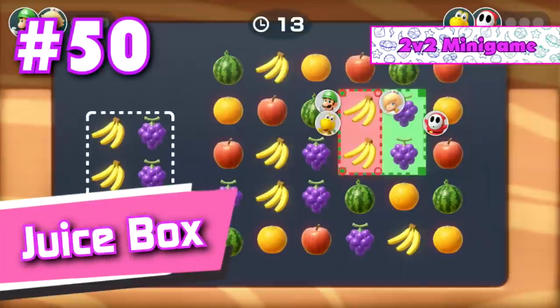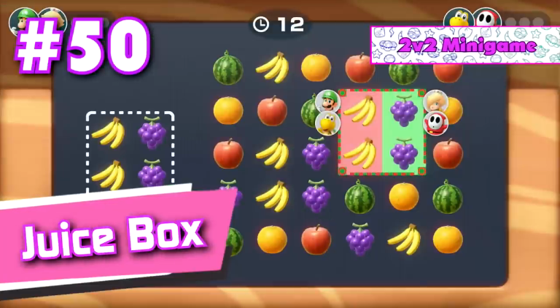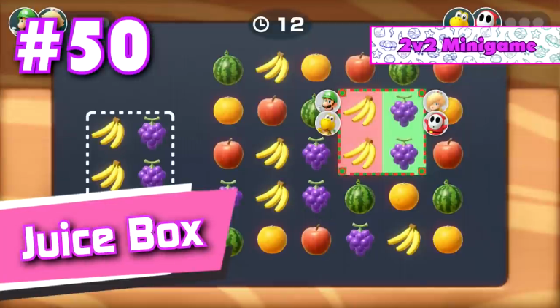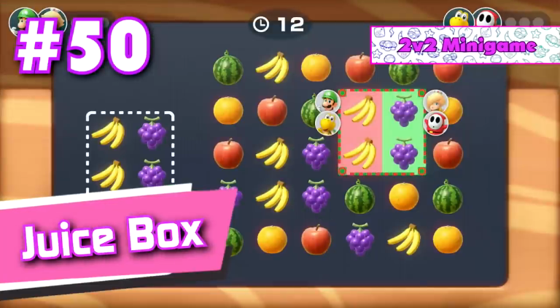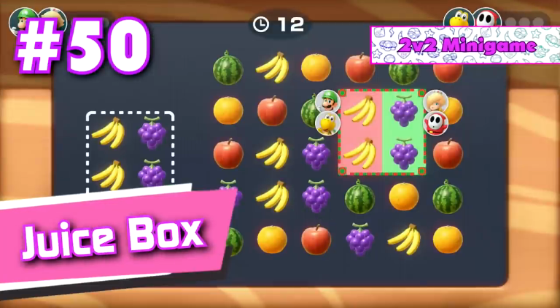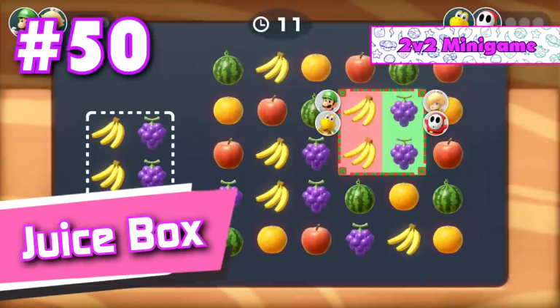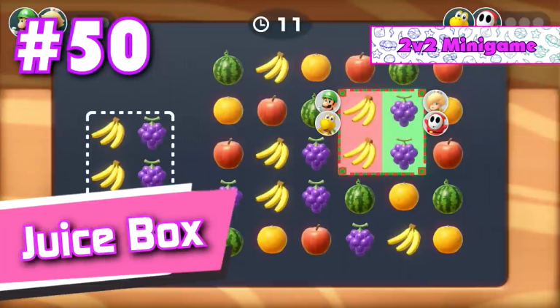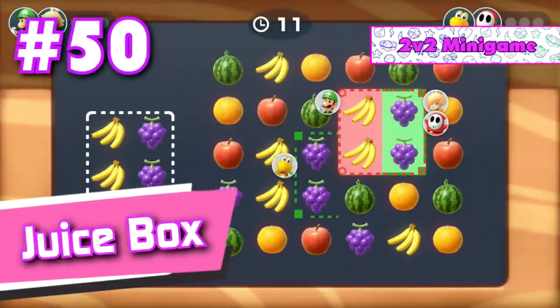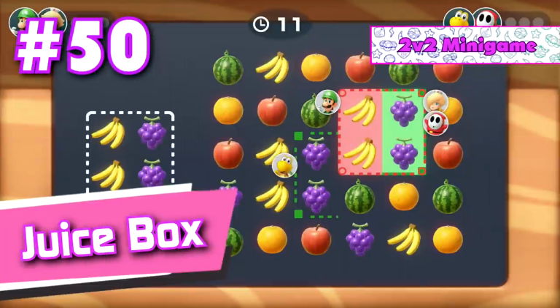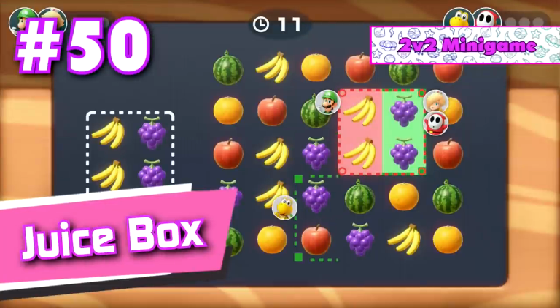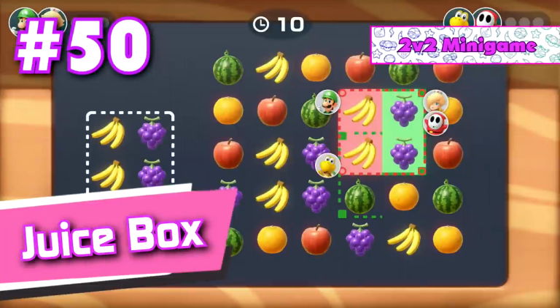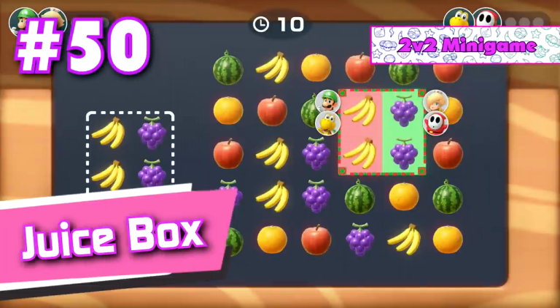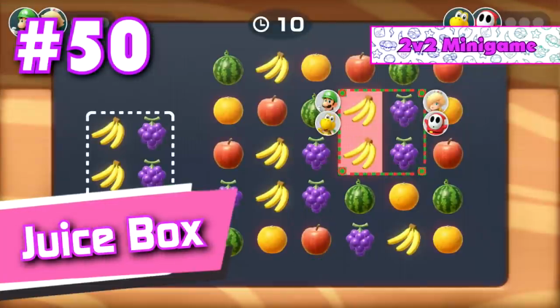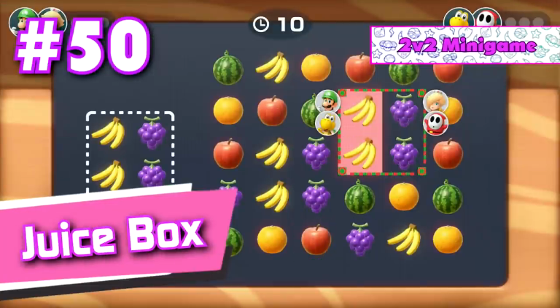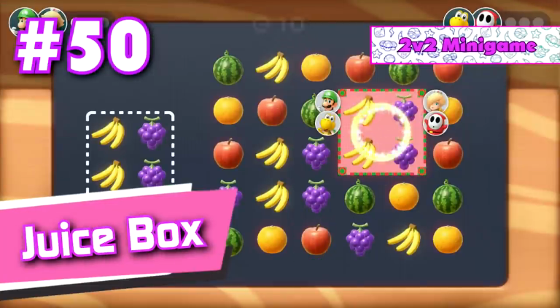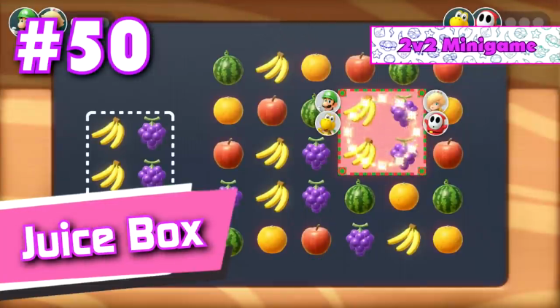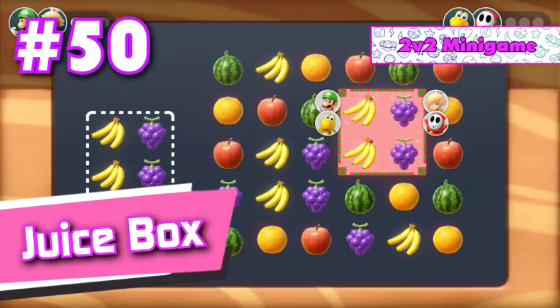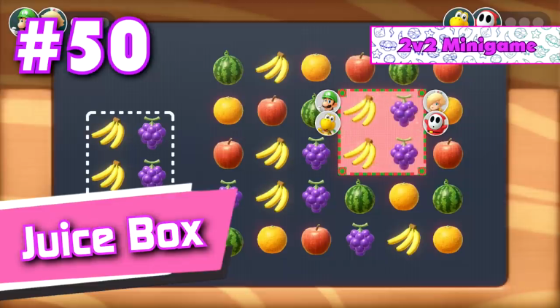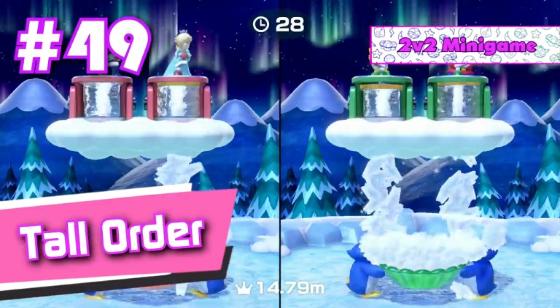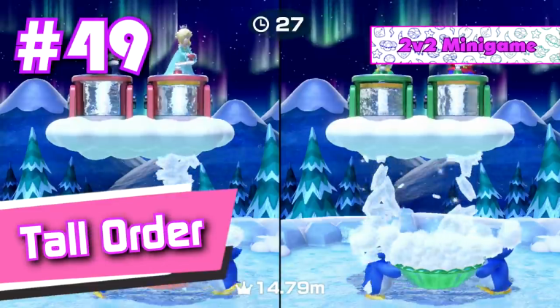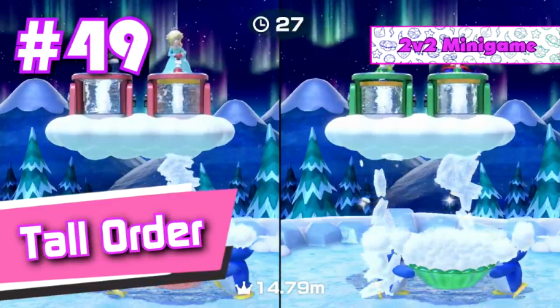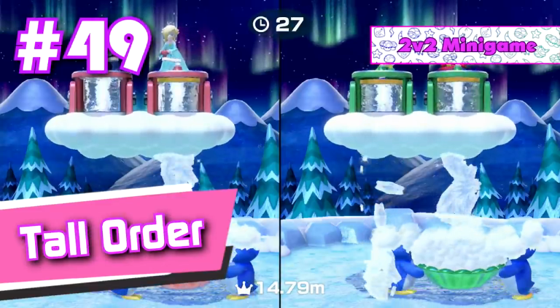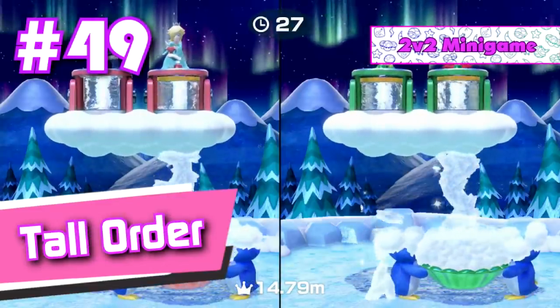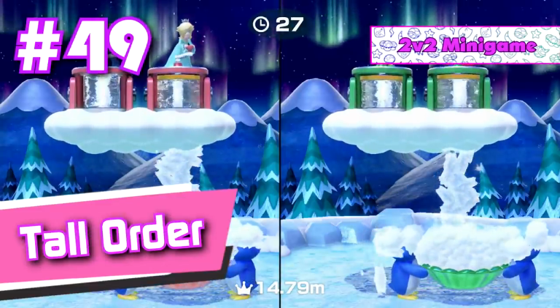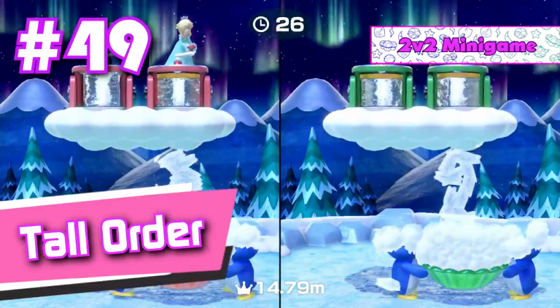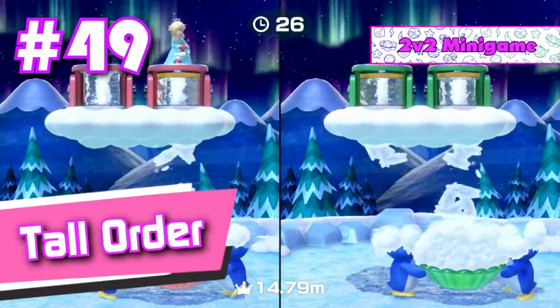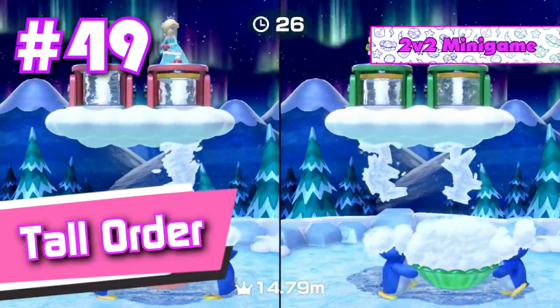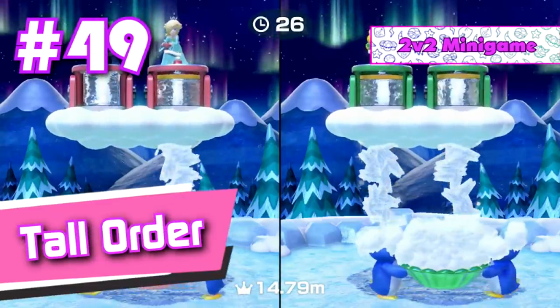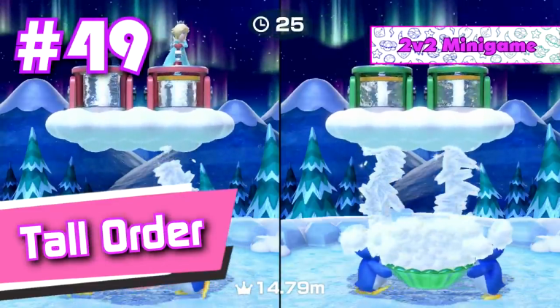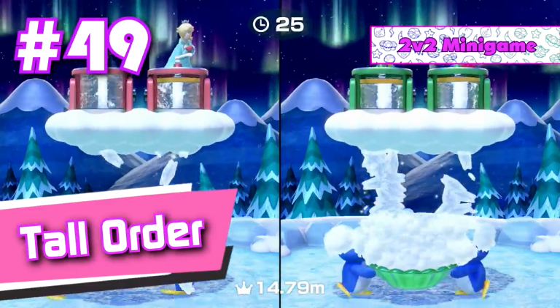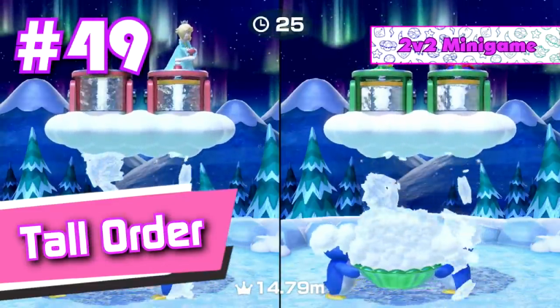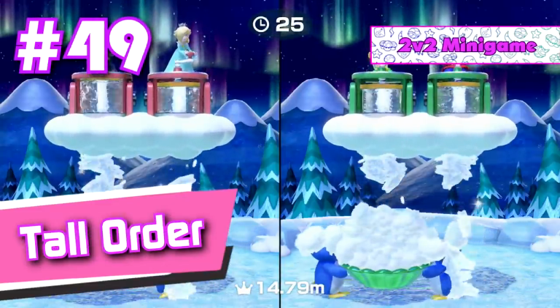Number 50: Juice Box. A semi-generic find the matching pair mini game. Number 49: Tall Order. Eh, I mean it's good, but it's not that good in my opinion.